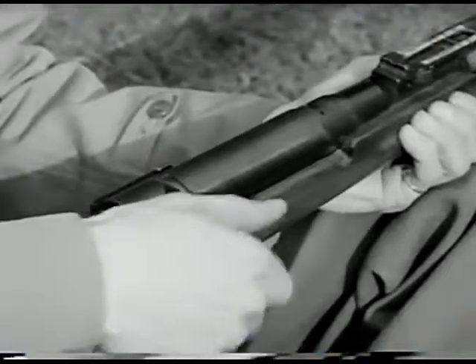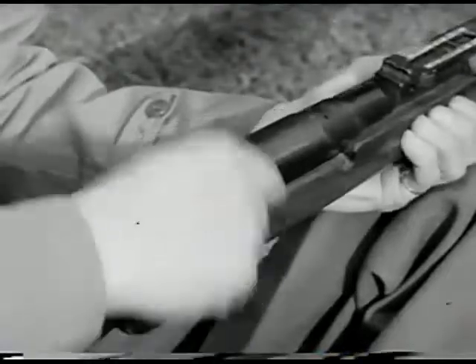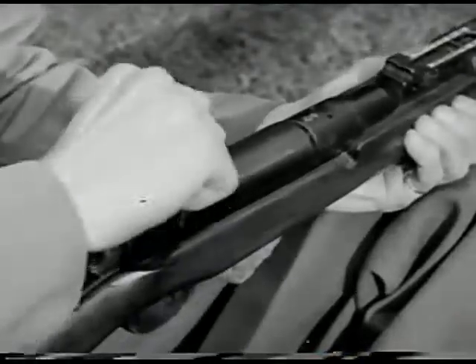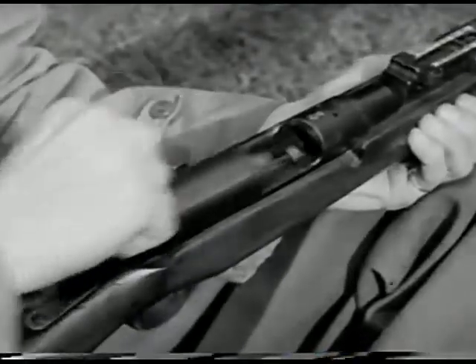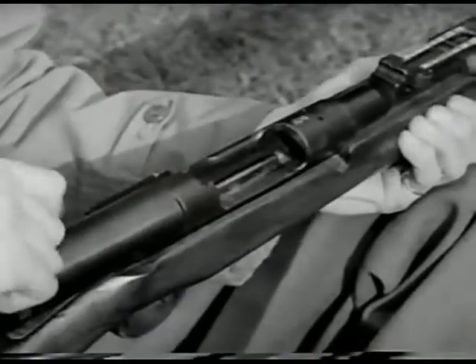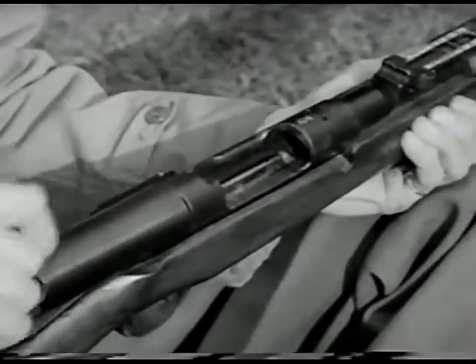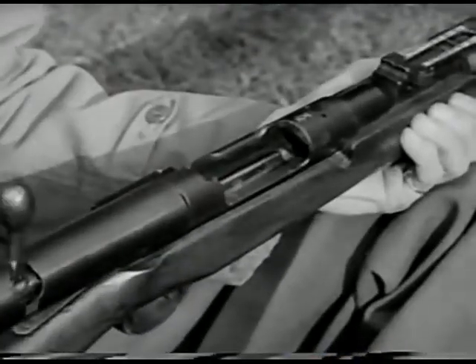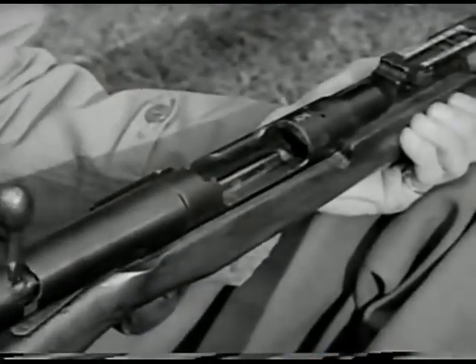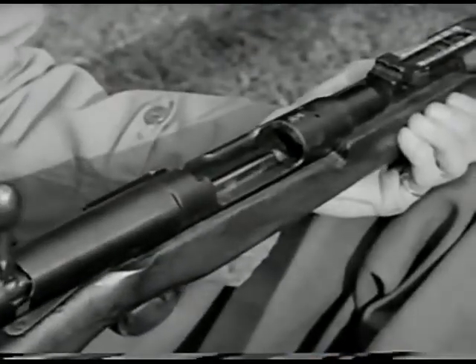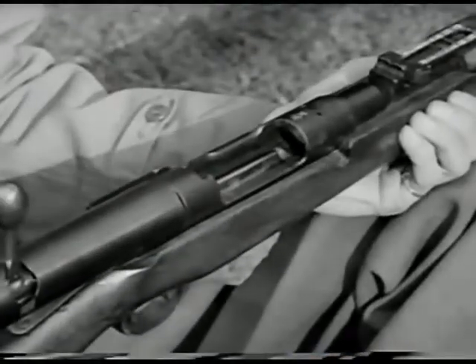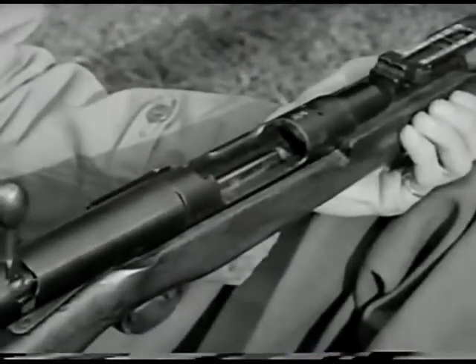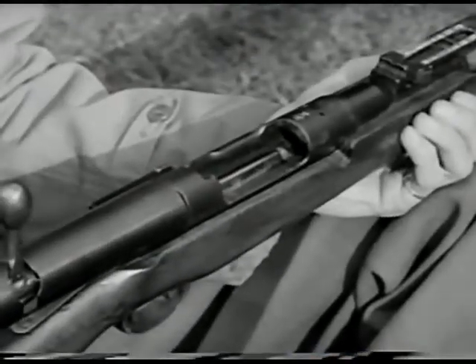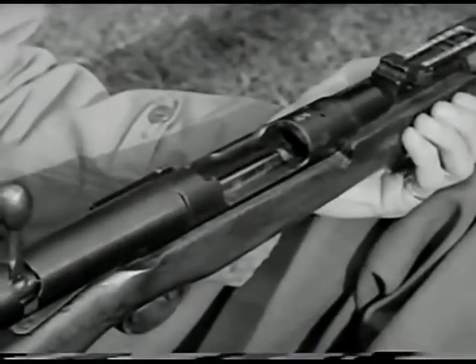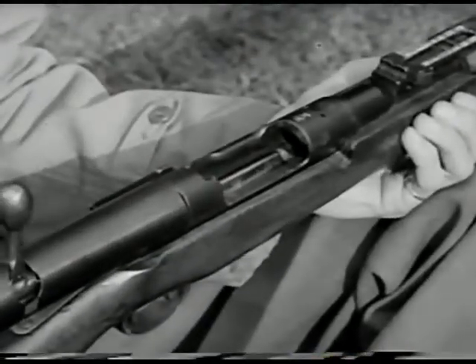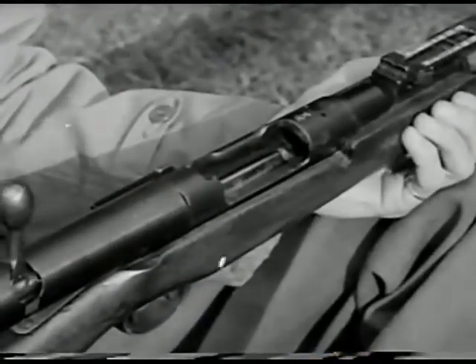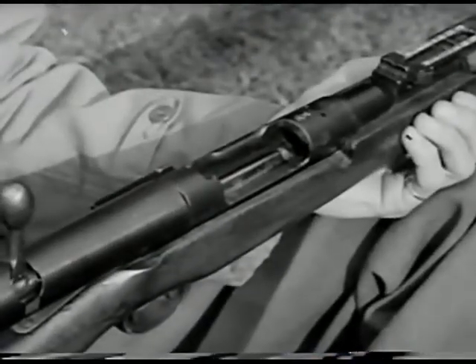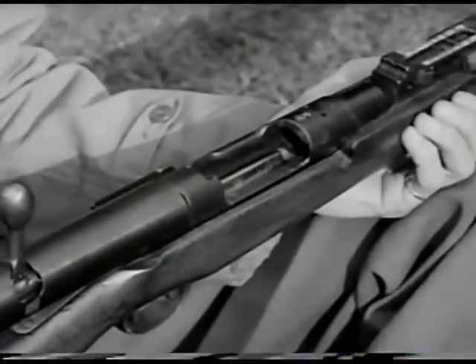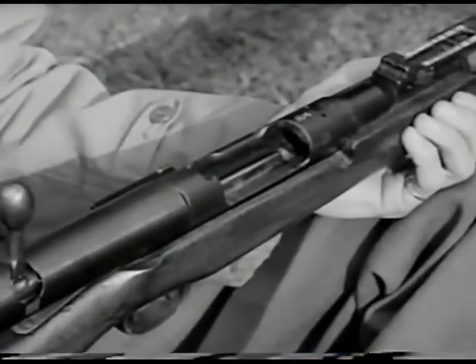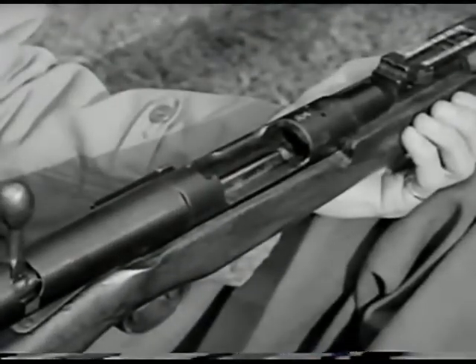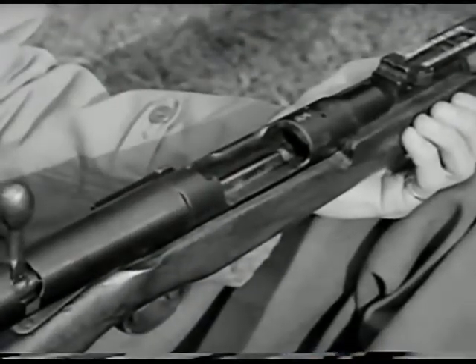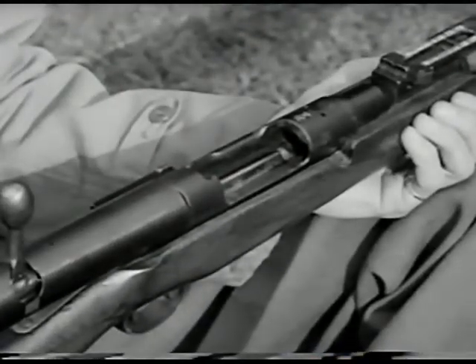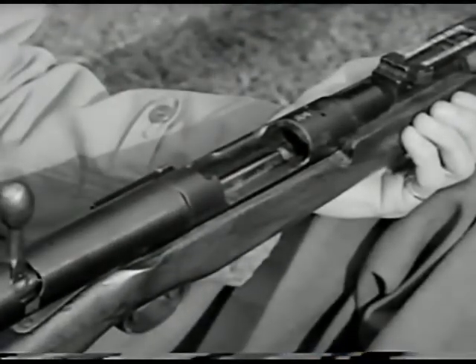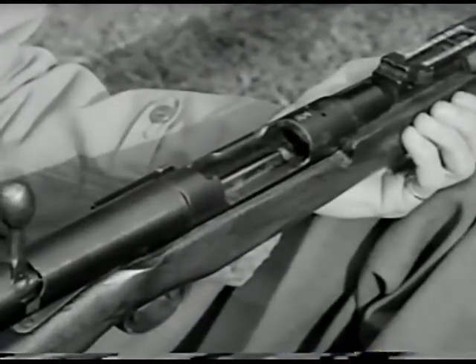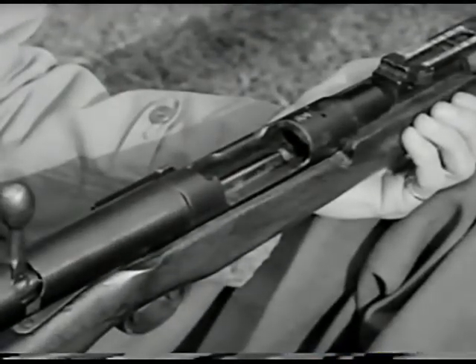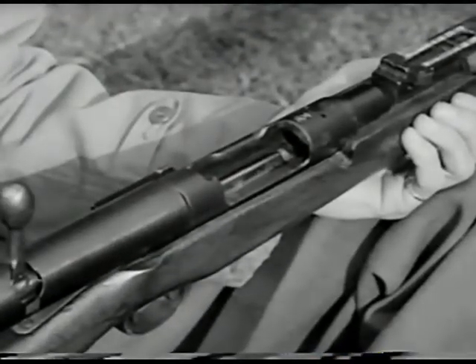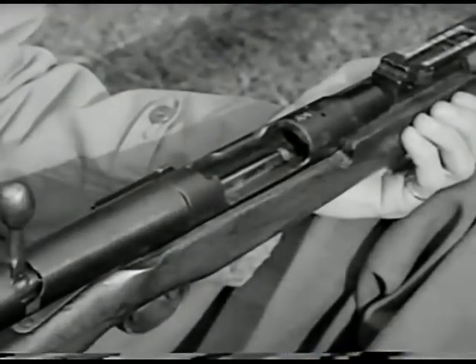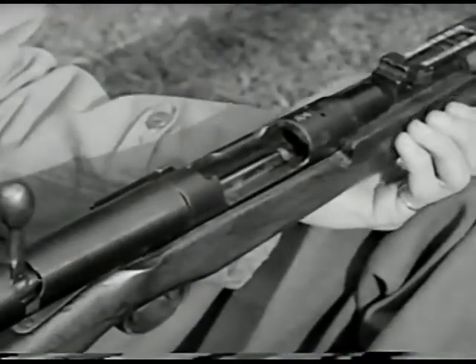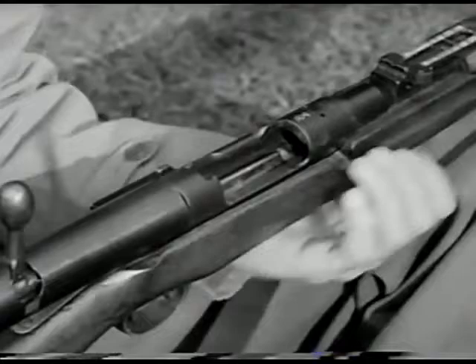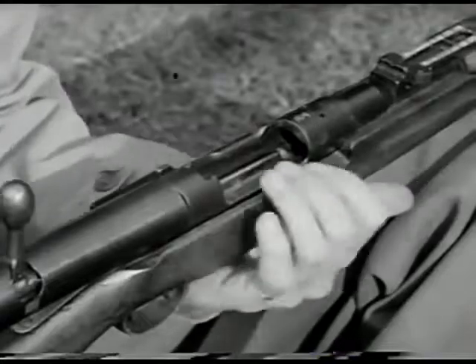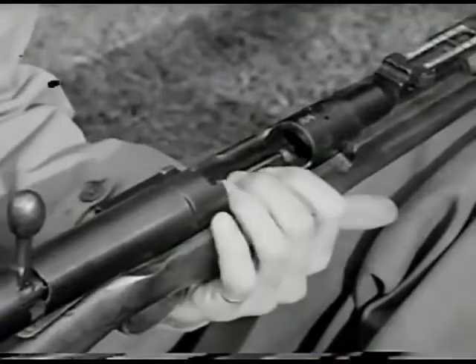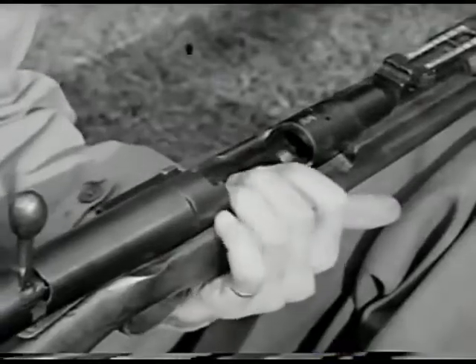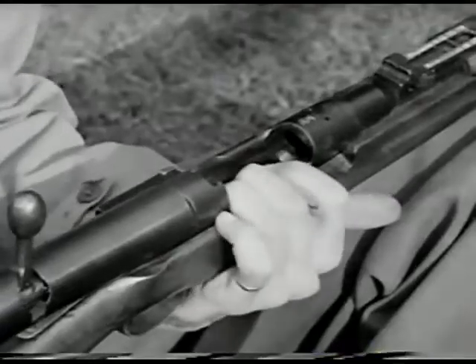The M38 is a five-shot, bolt-action weapon, very similar in operation to our own Springfield.